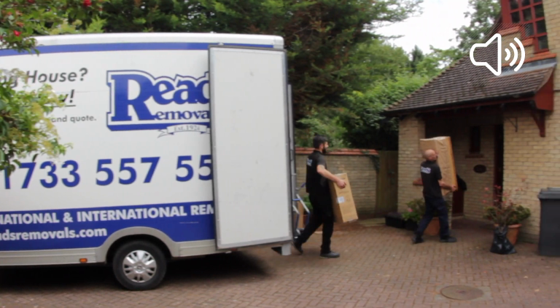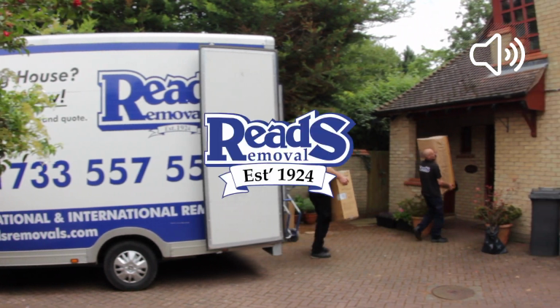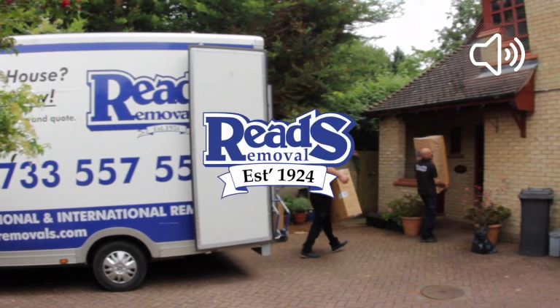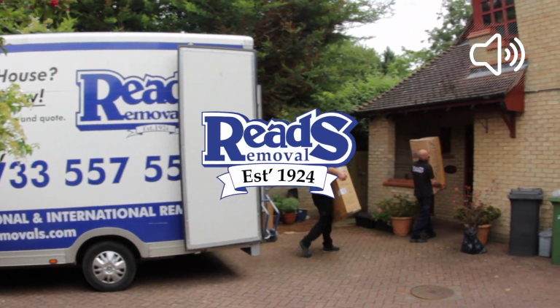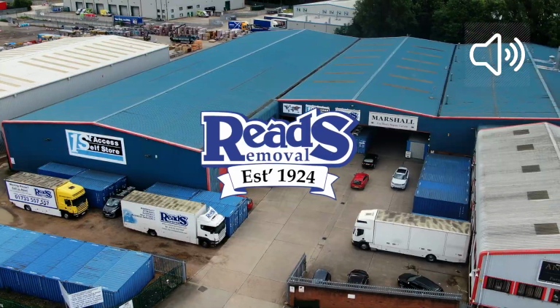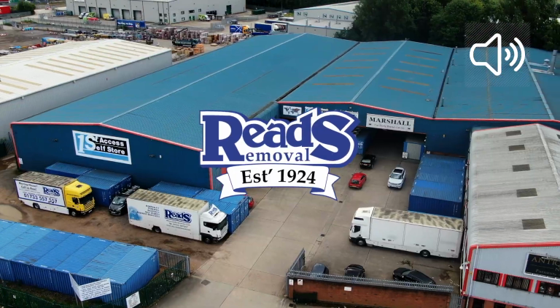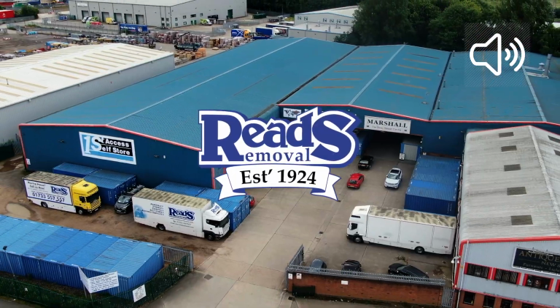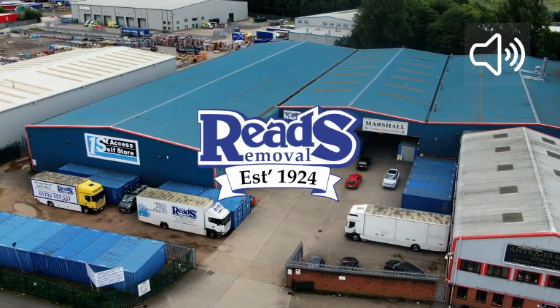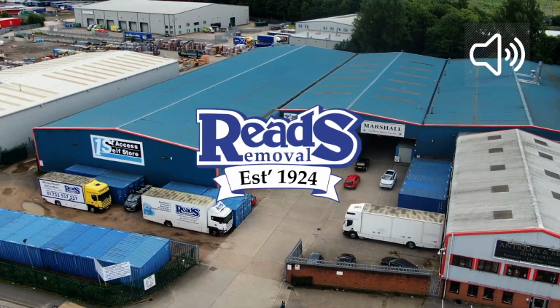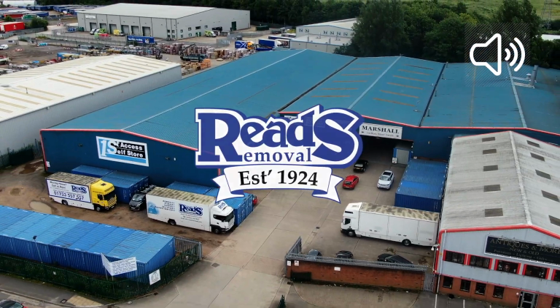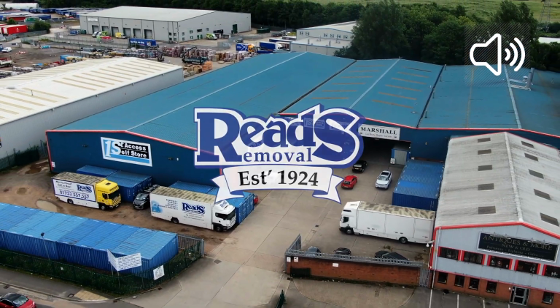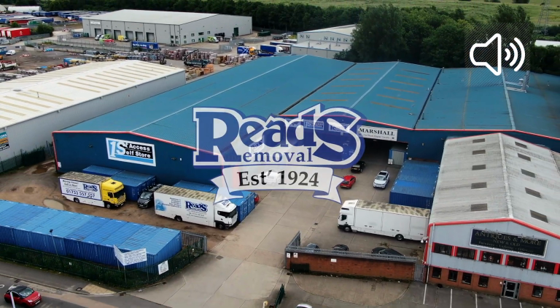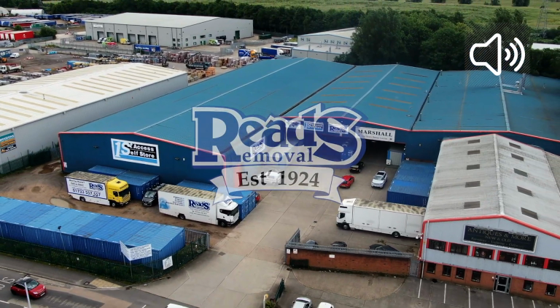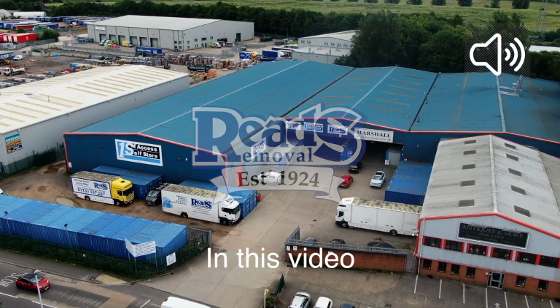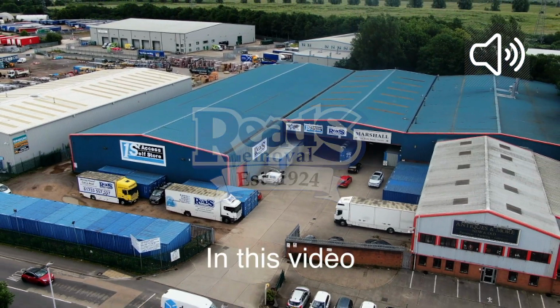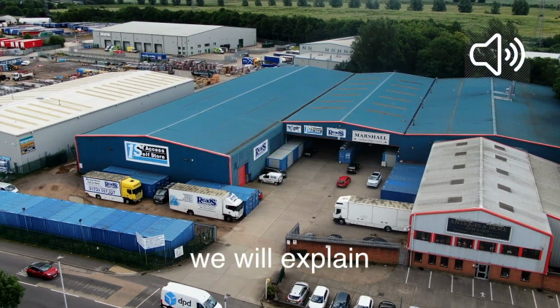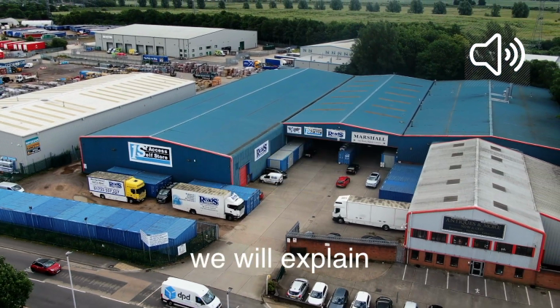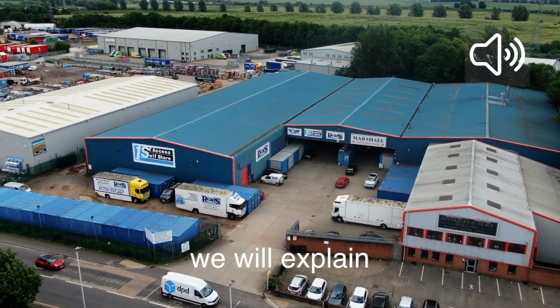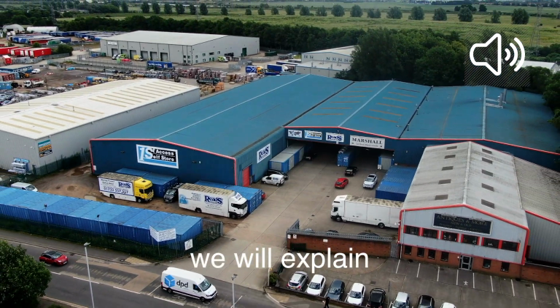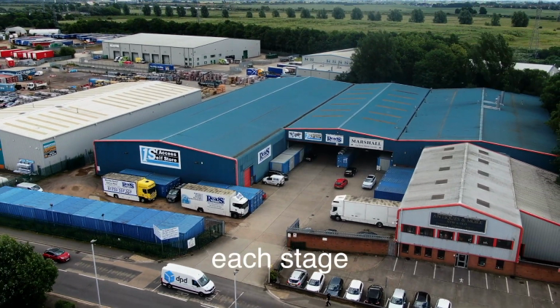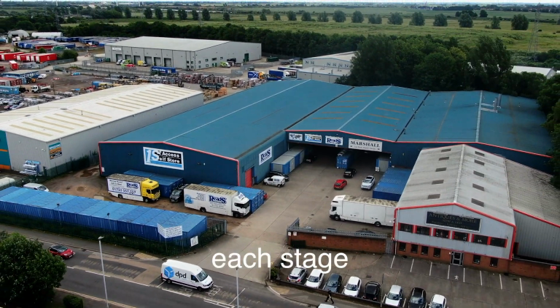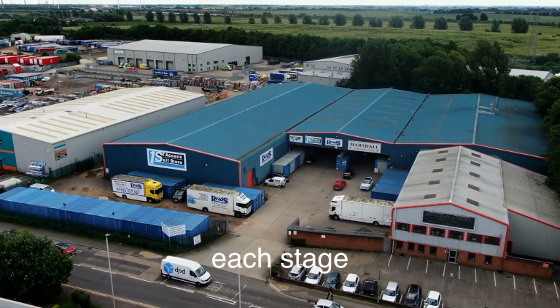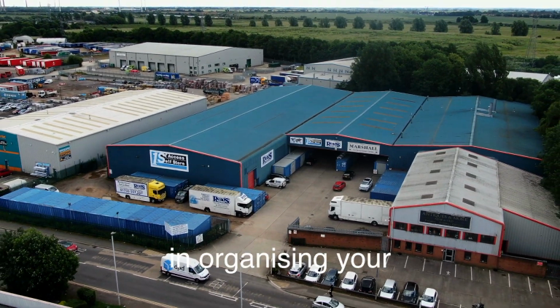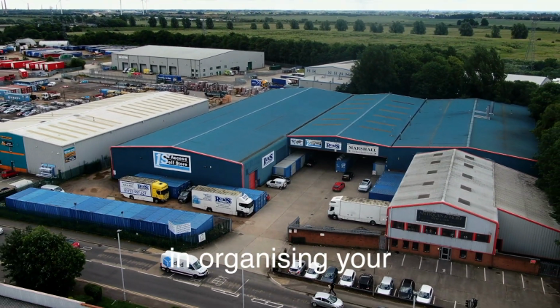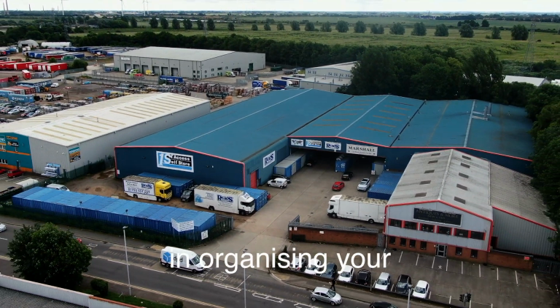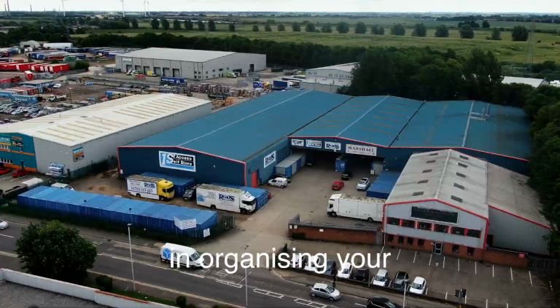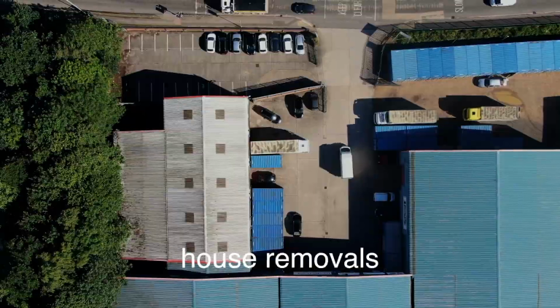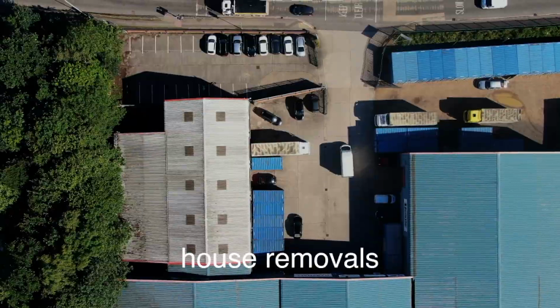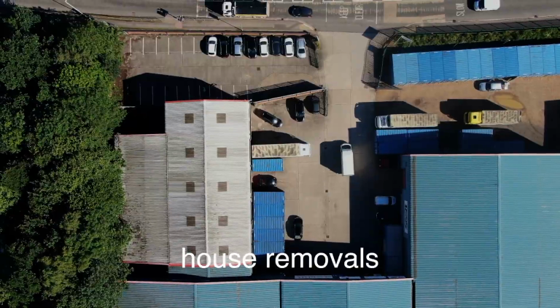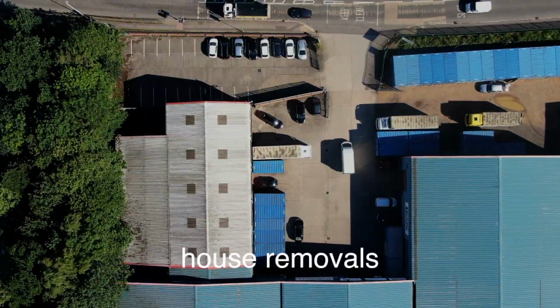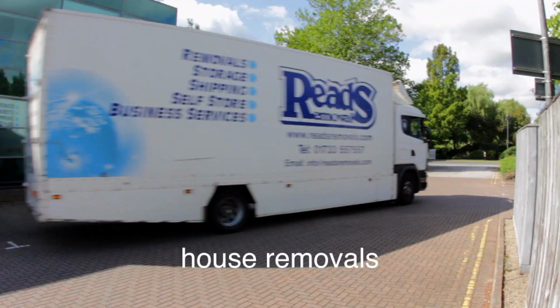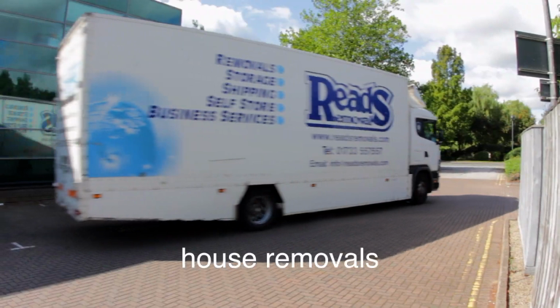Welcome to Reed's Removals! In this video we'll explain each stage in organizing your house removals.